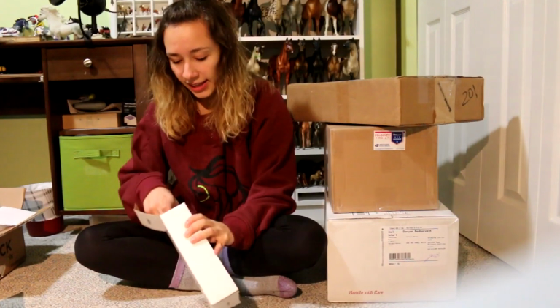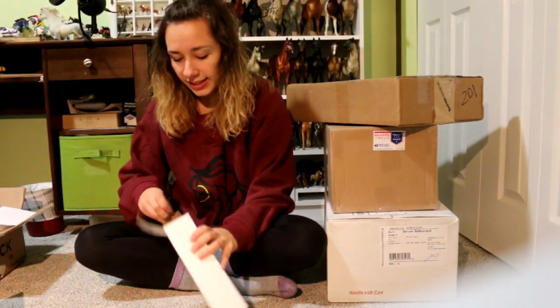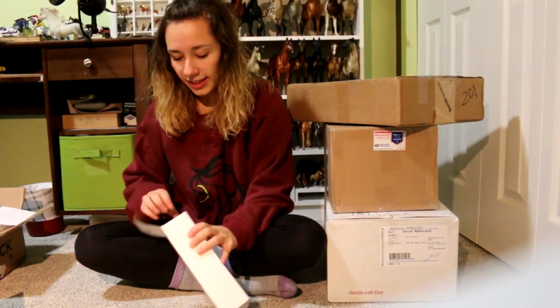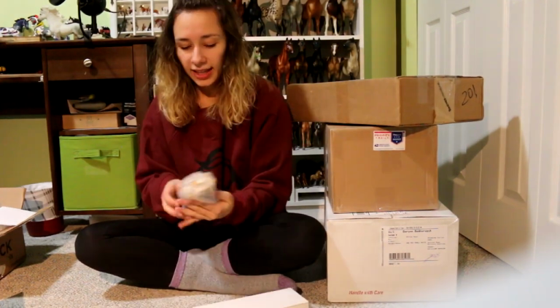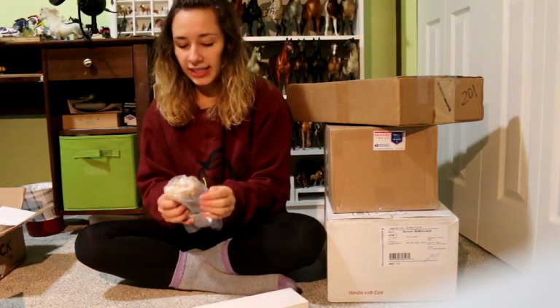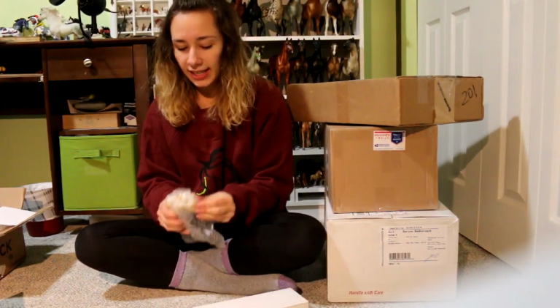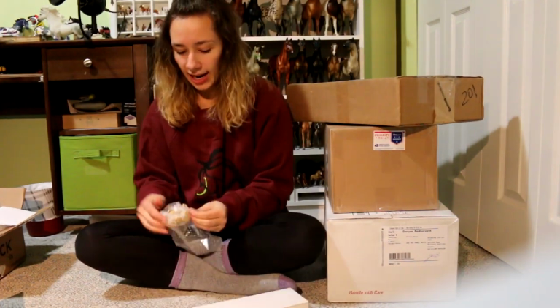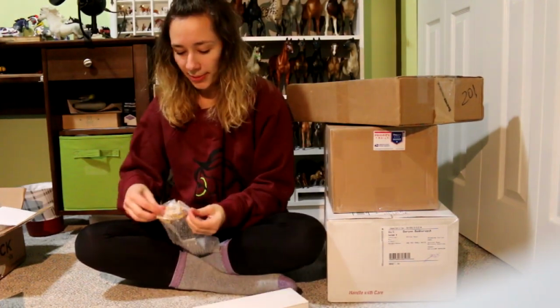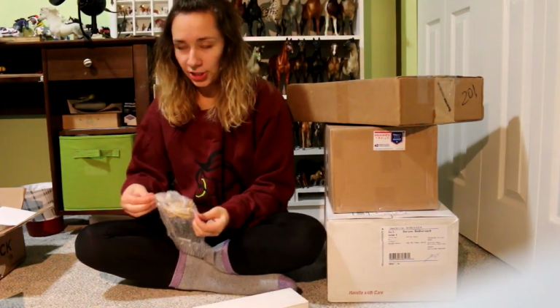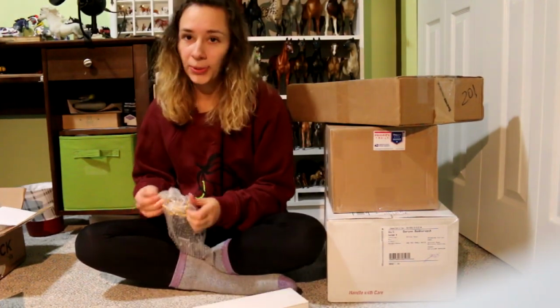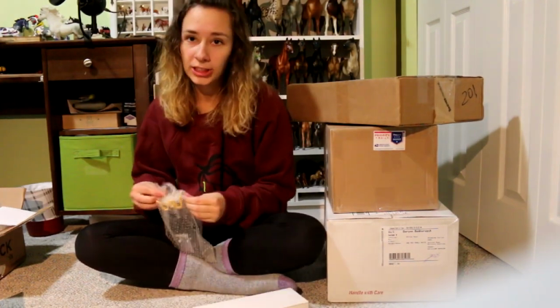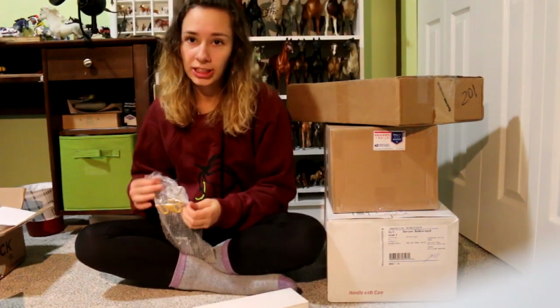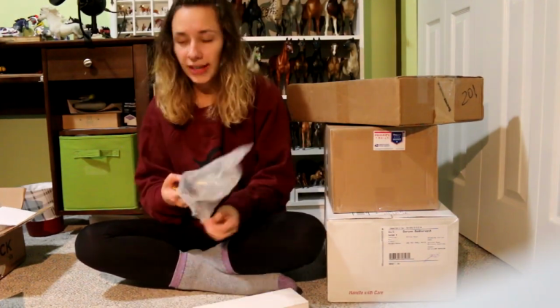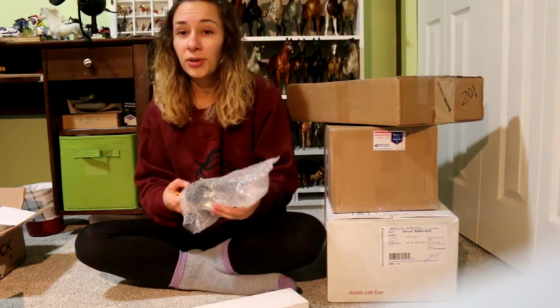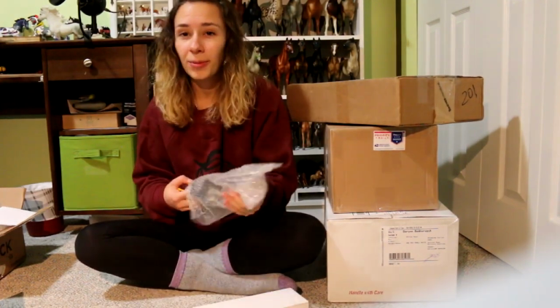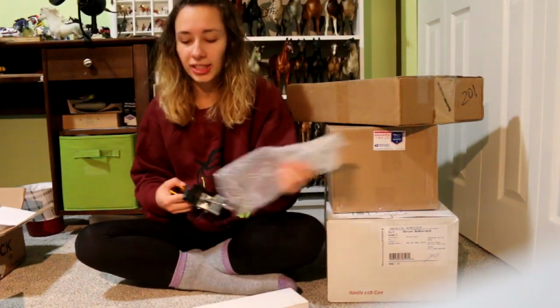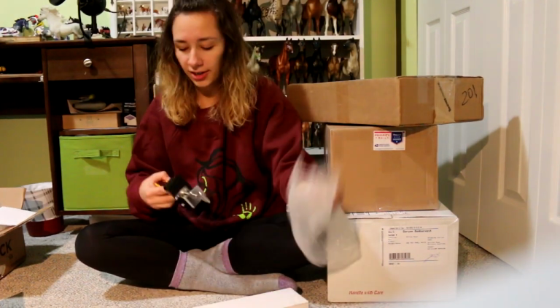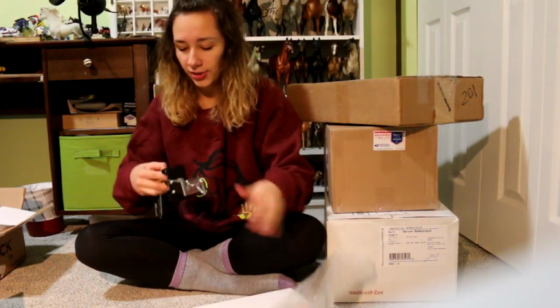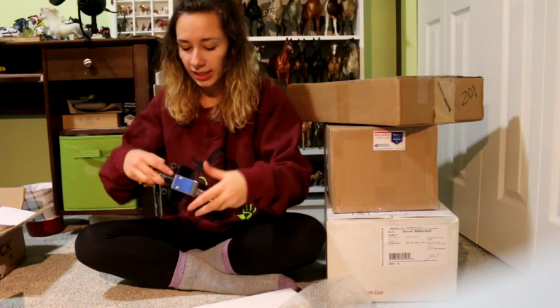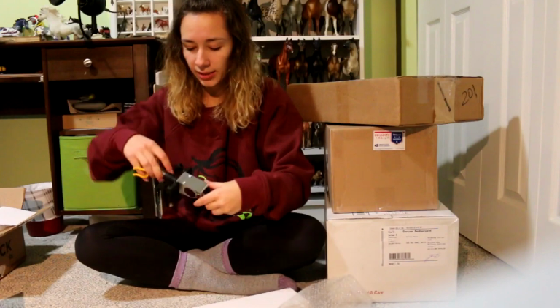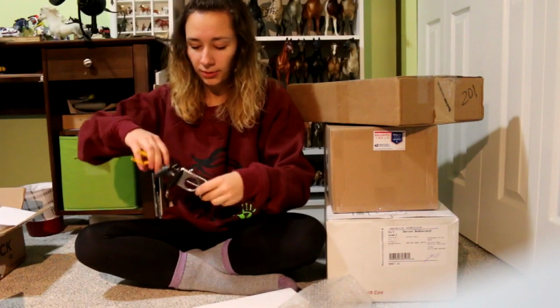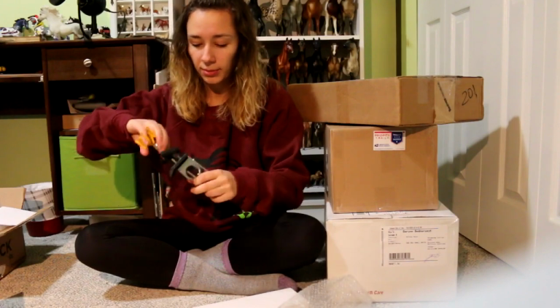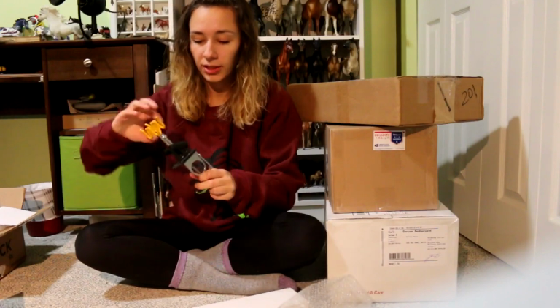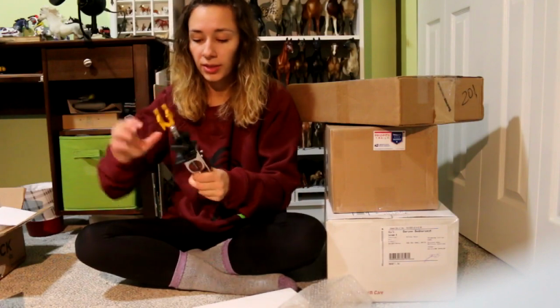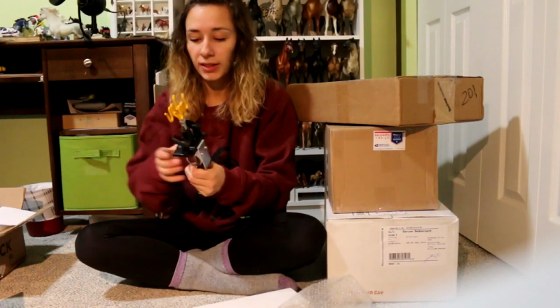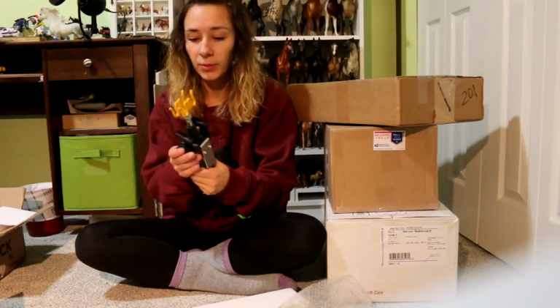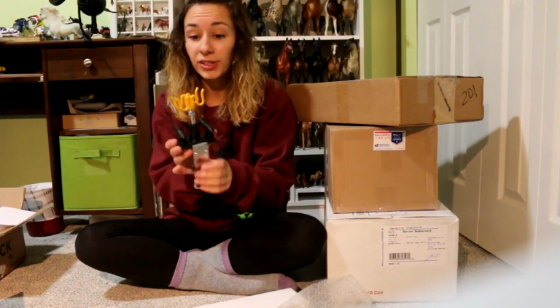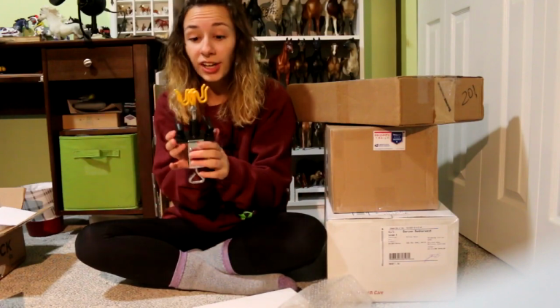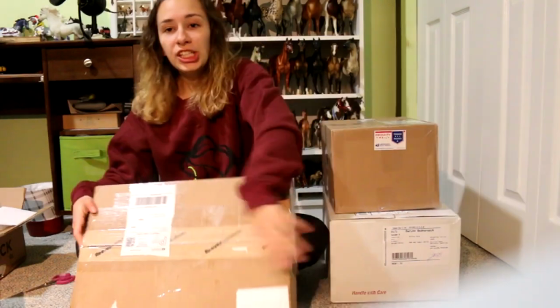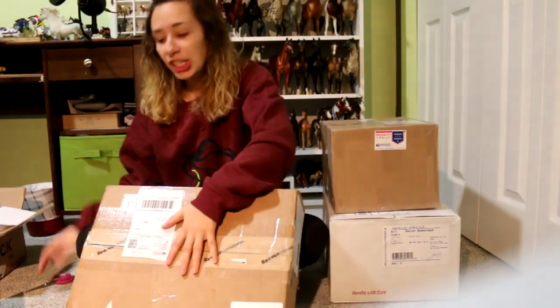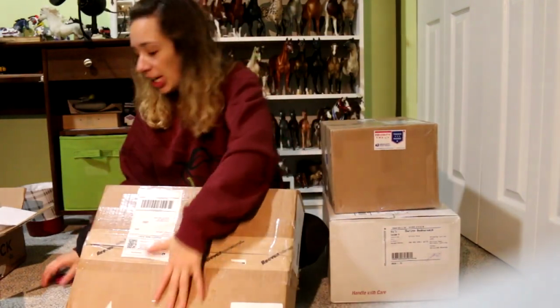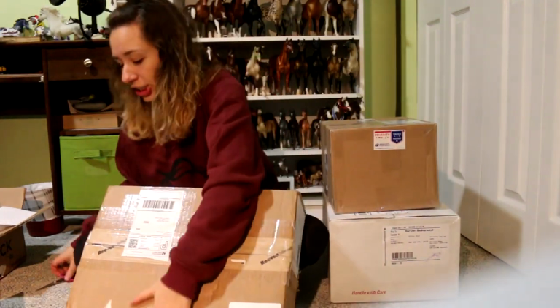This is an airbrush holder. I have two airbrushes now, so I needed somewhere for them to go that's a little more secure. Next.